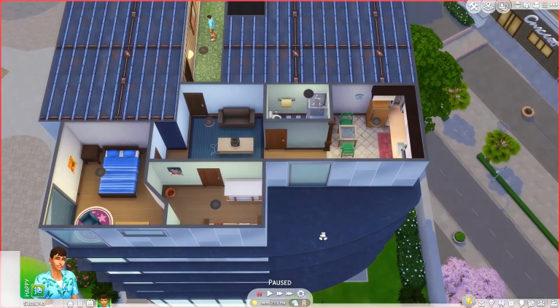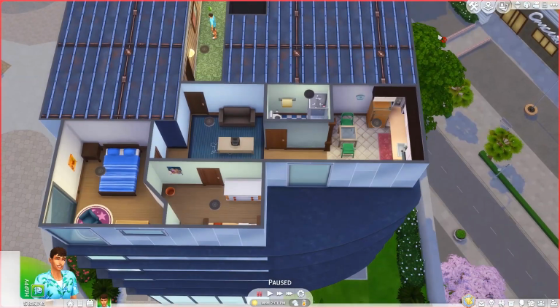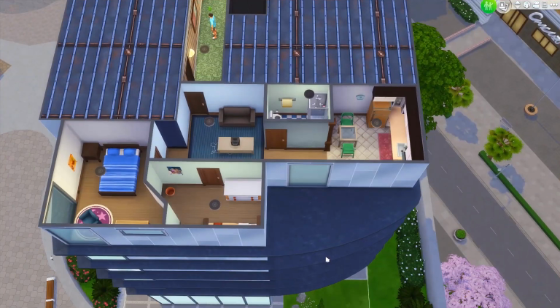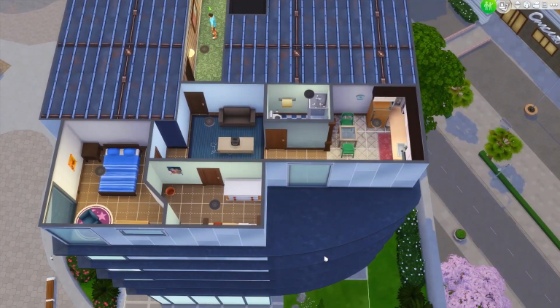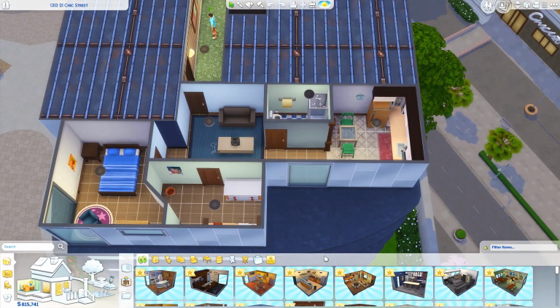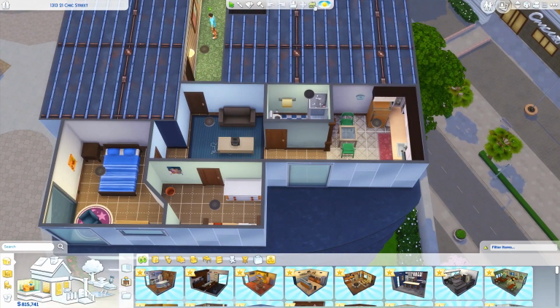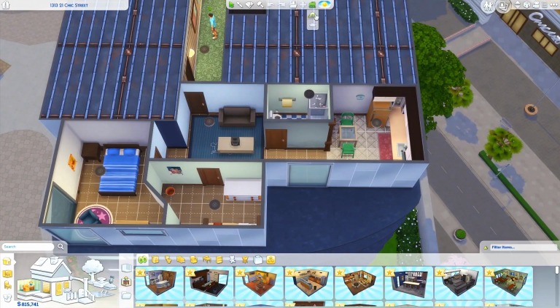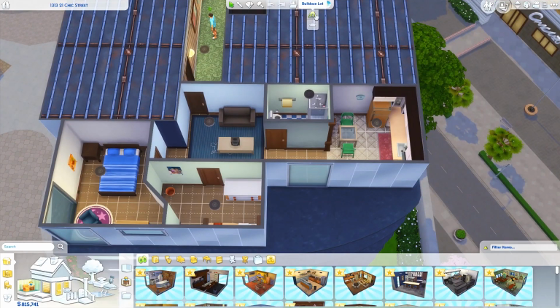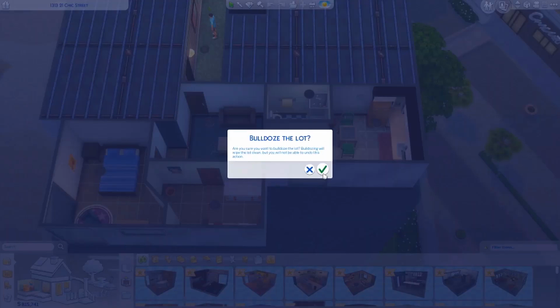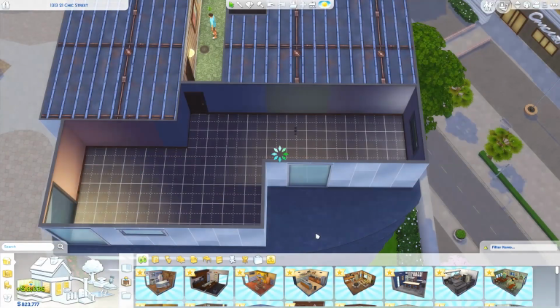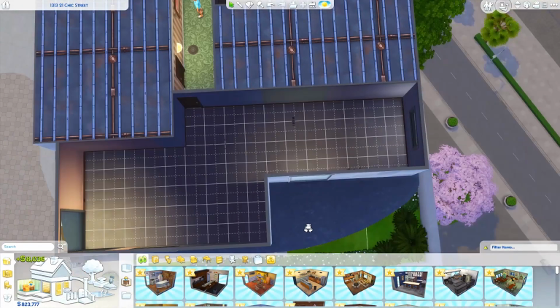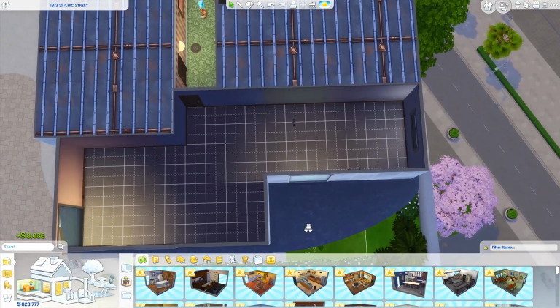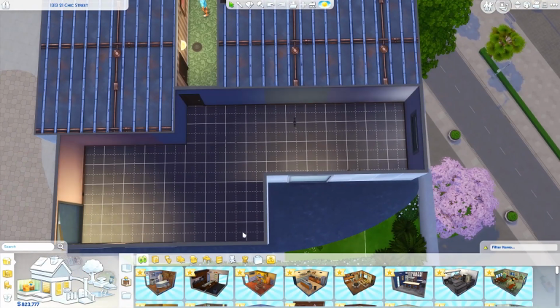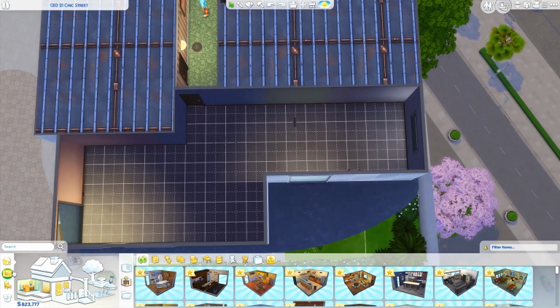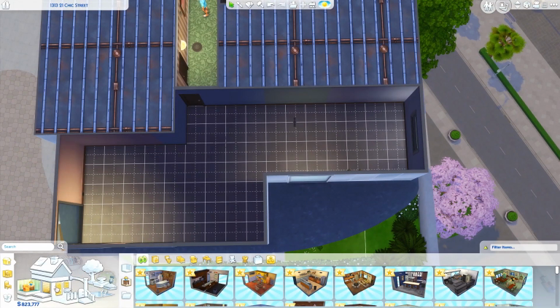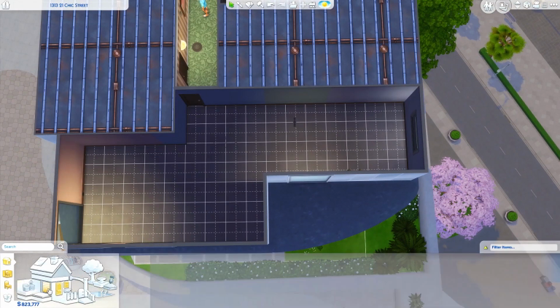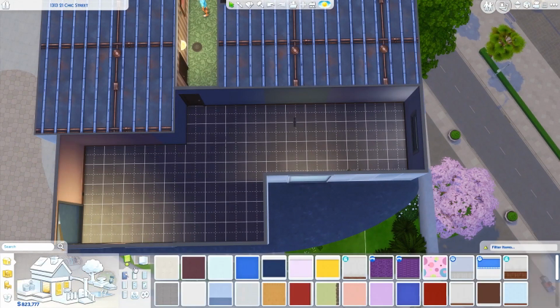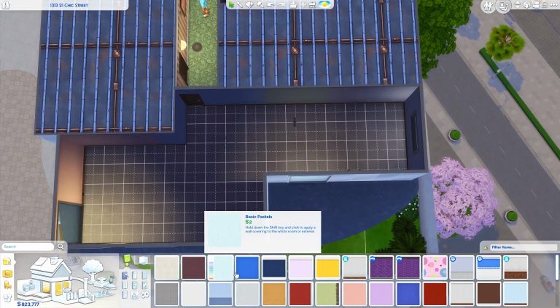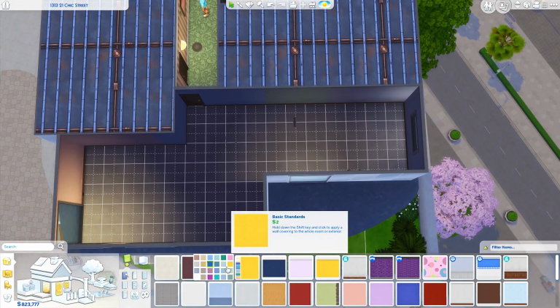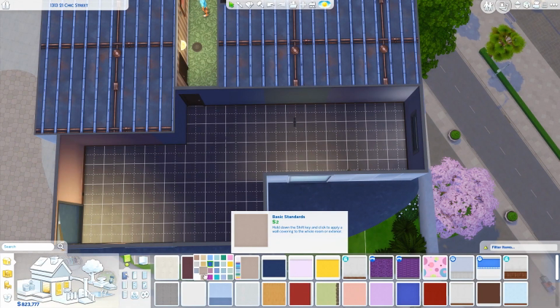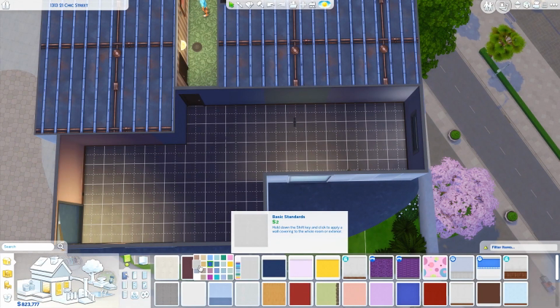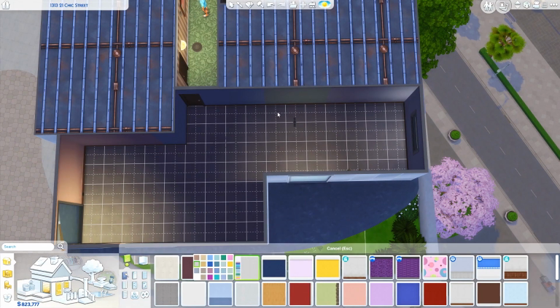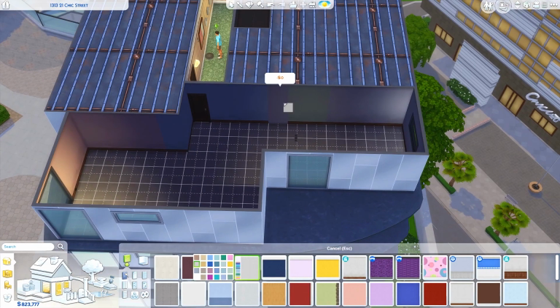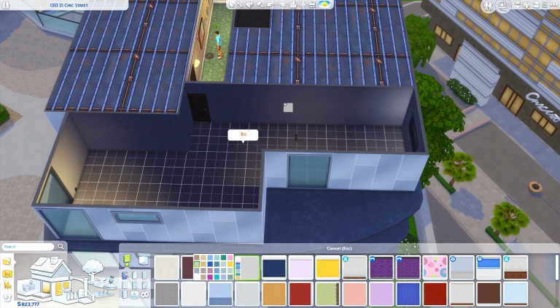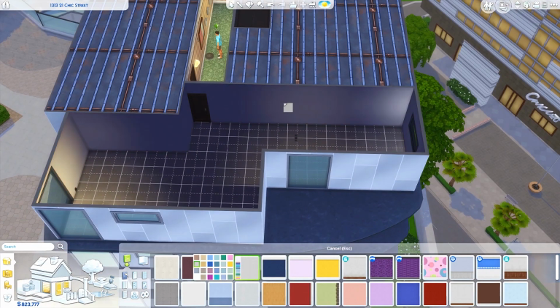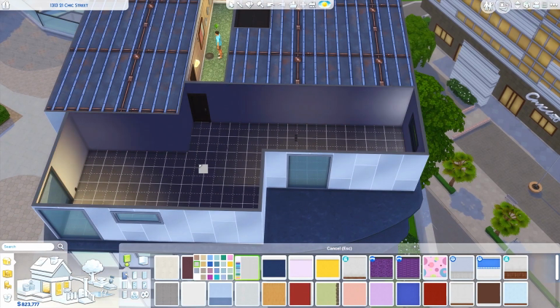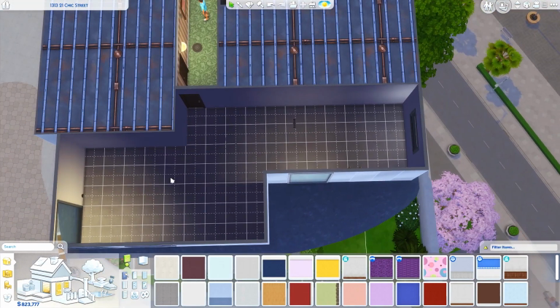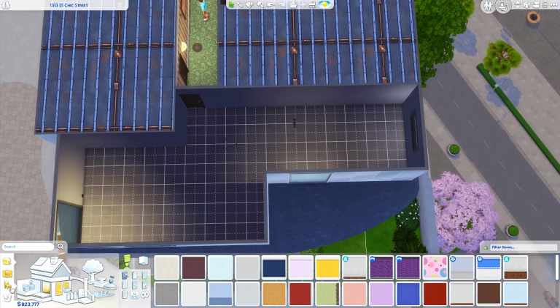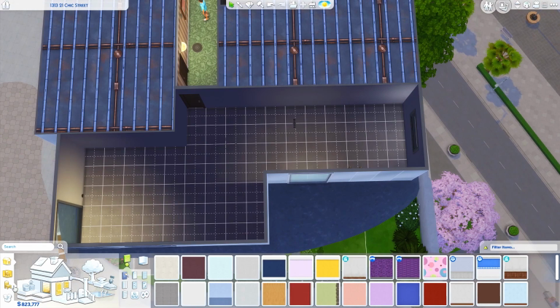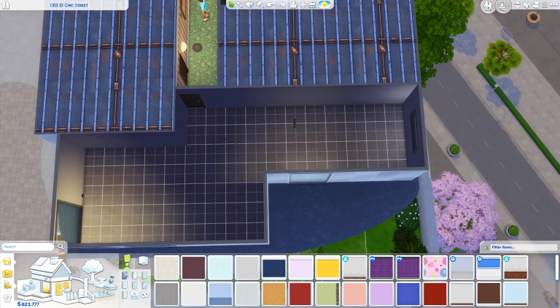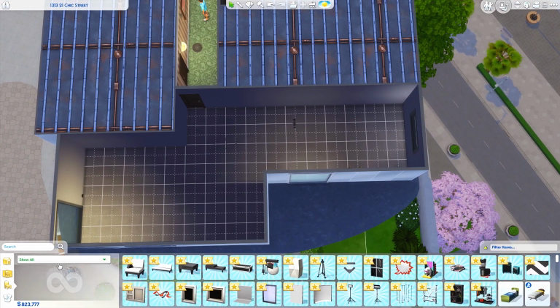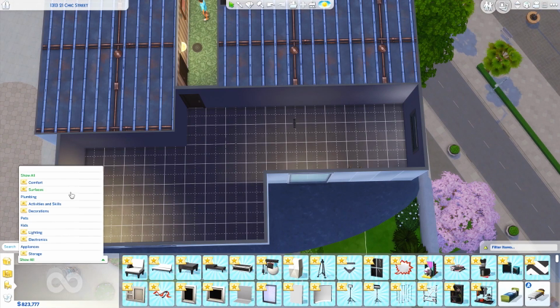Hello everyone! Welcome back to Erika Builds and another Sims 4 speed build.